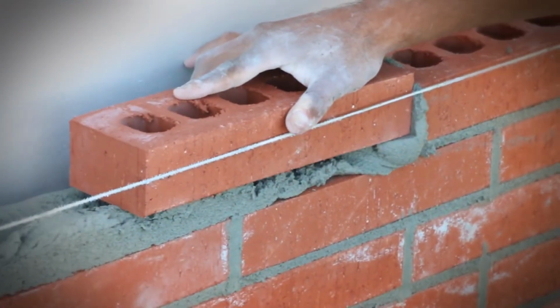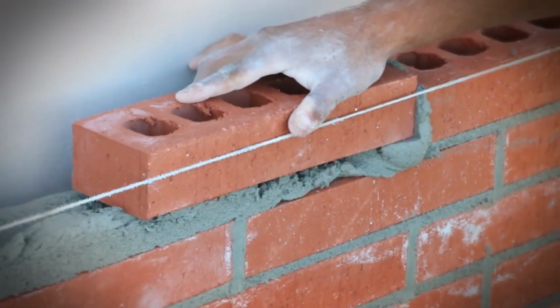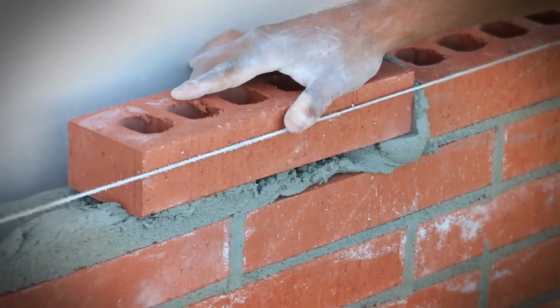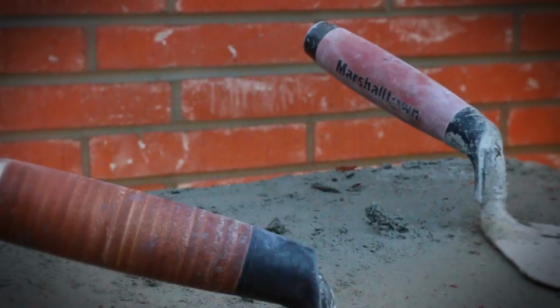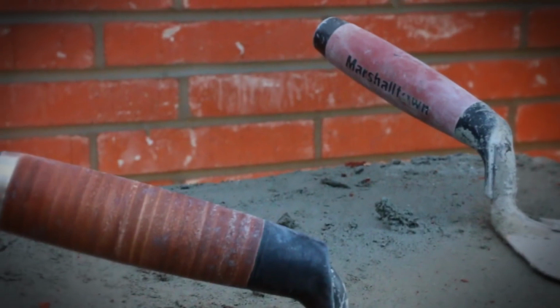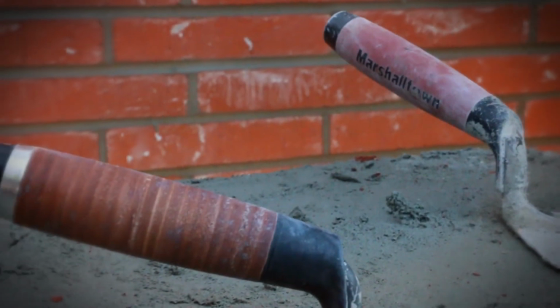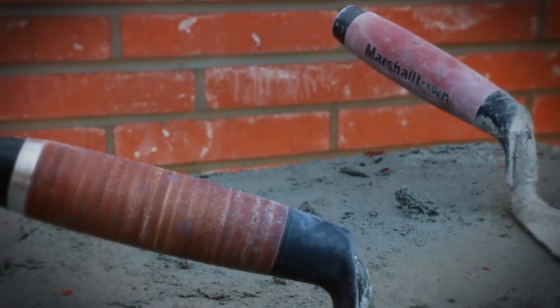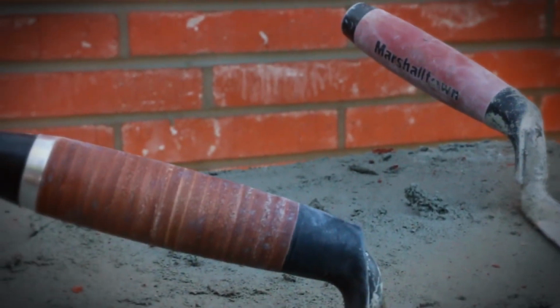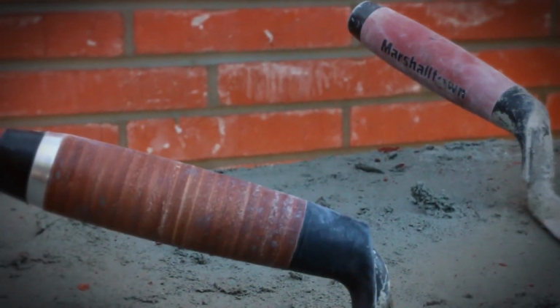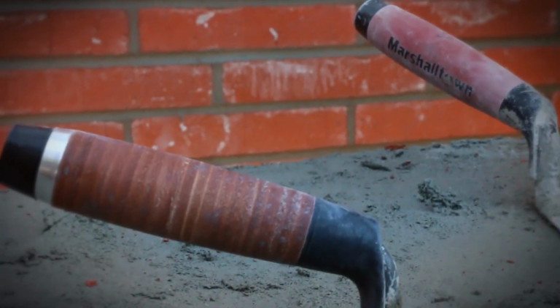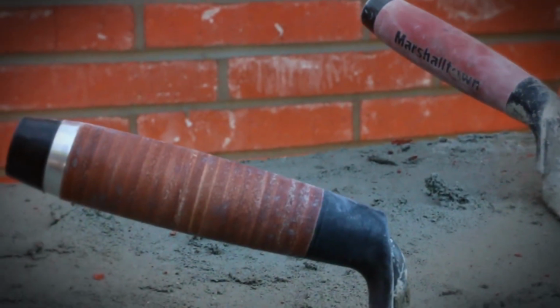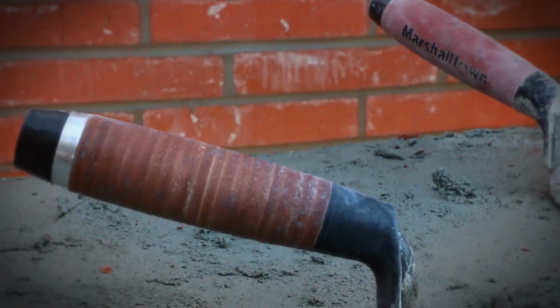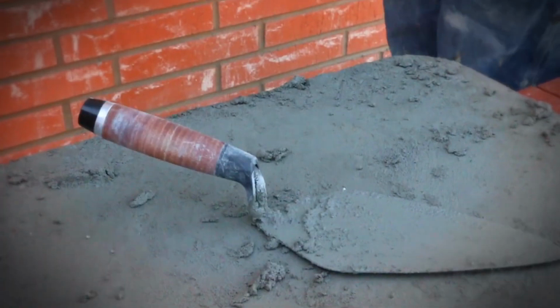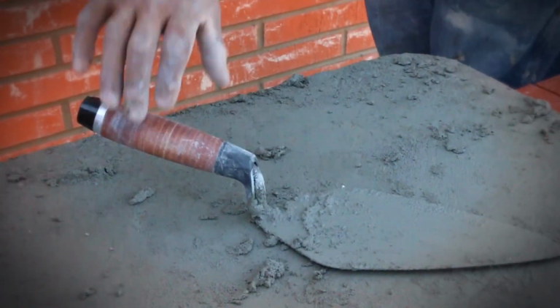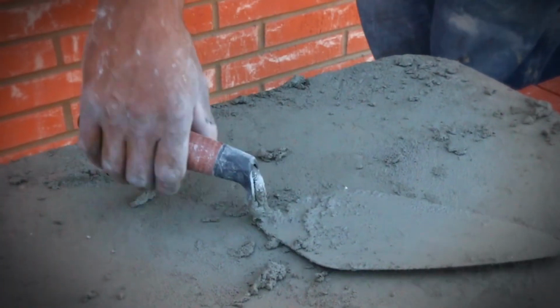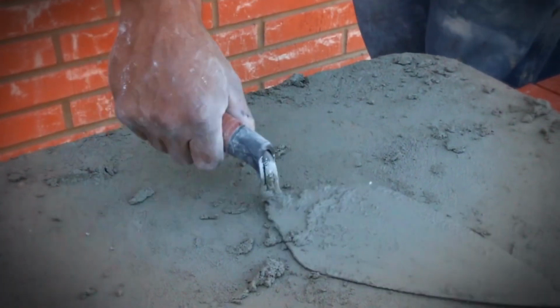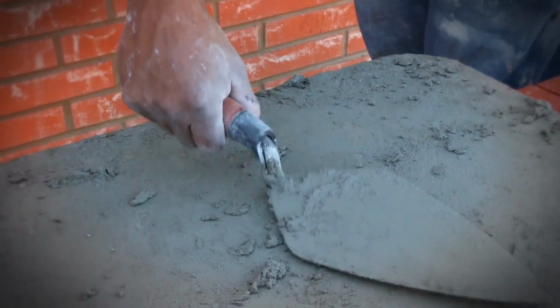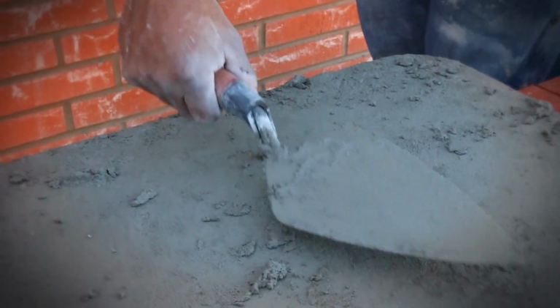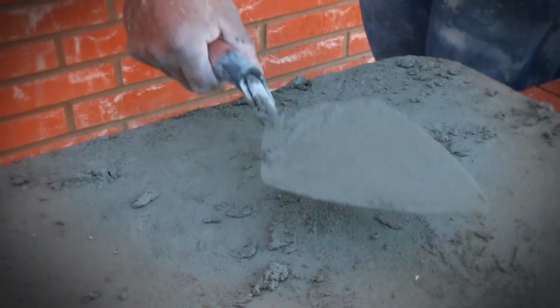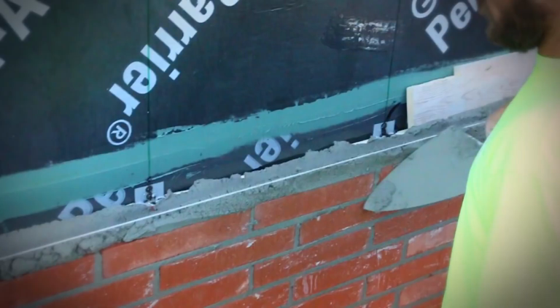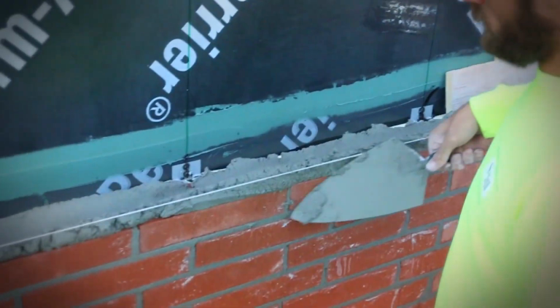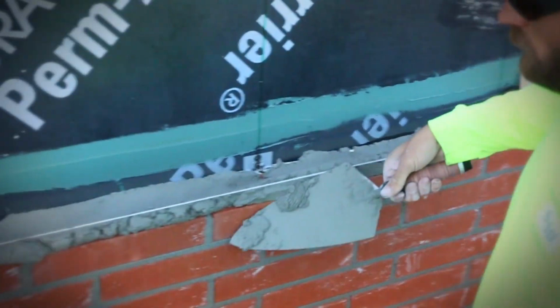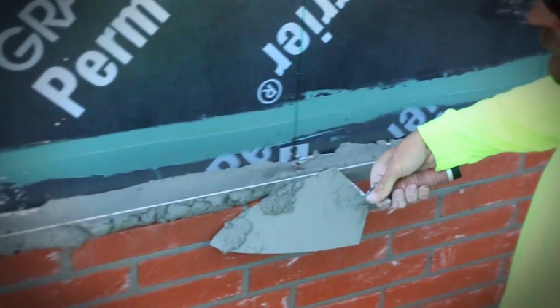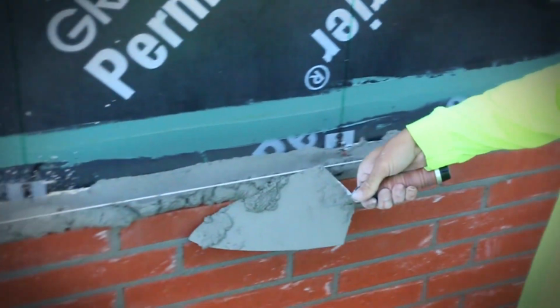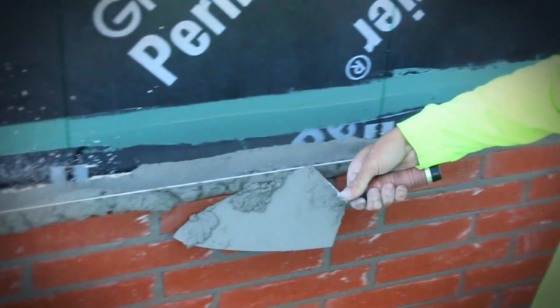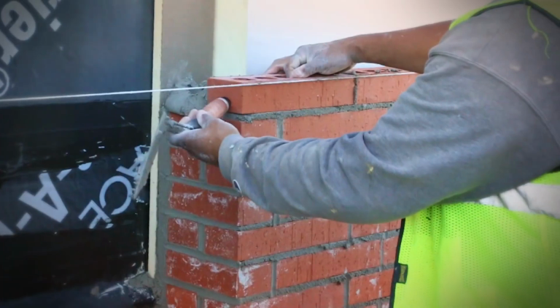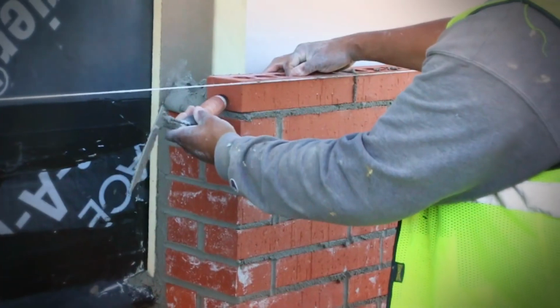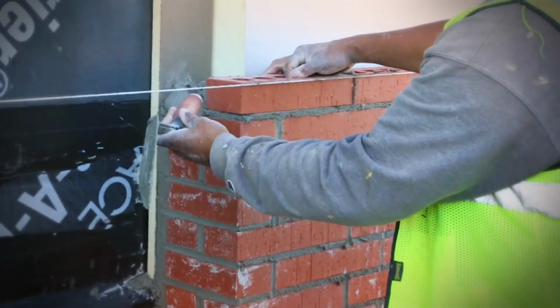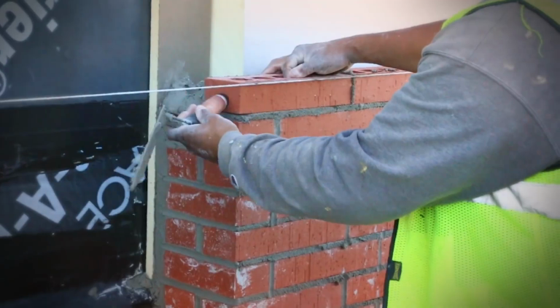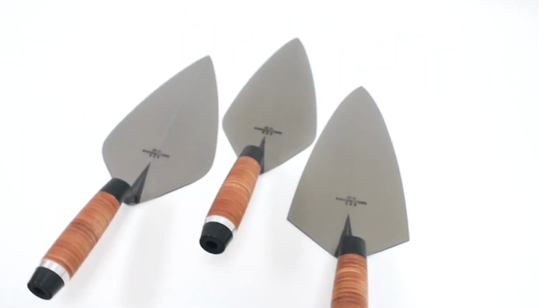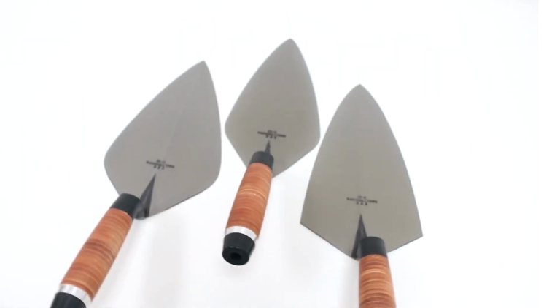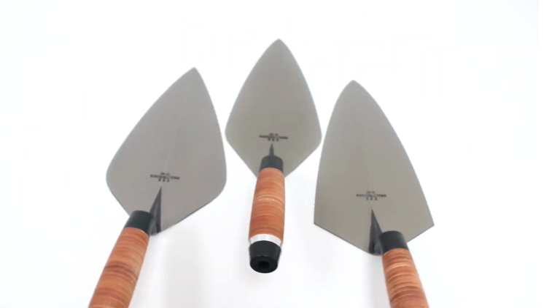Marshalltown has continued the tradition of quality and perfection with the introduction of our new leather-handled brick trowels.